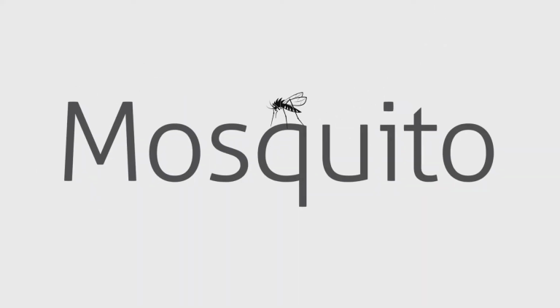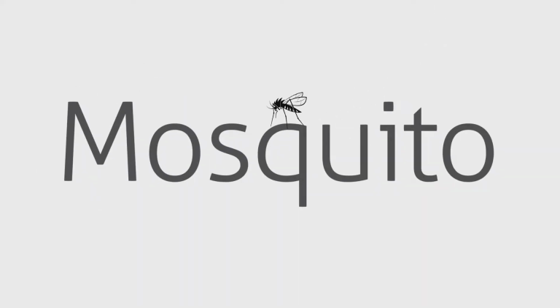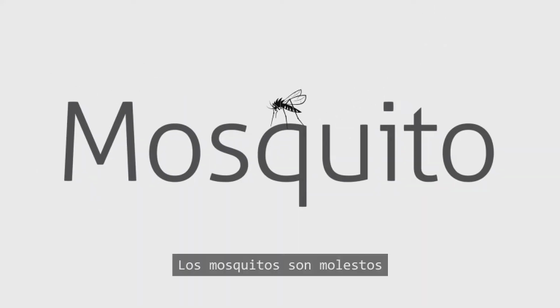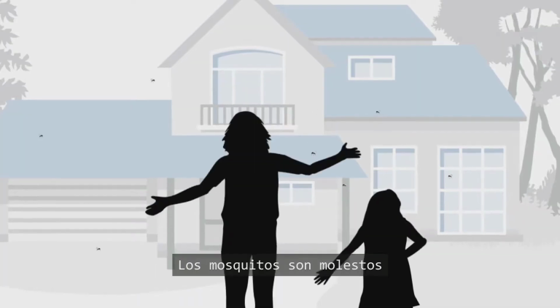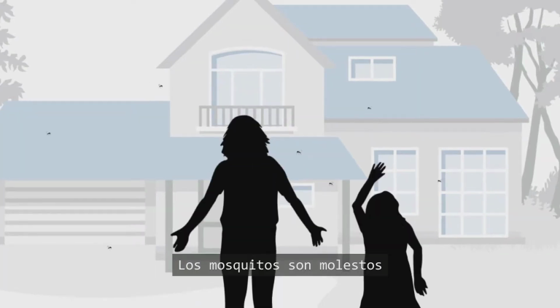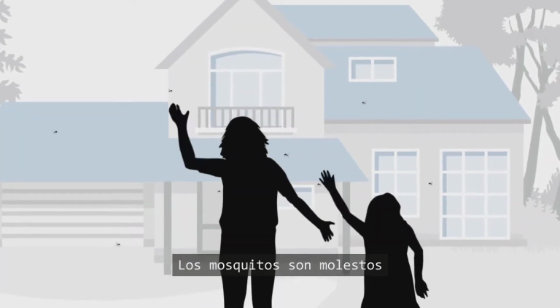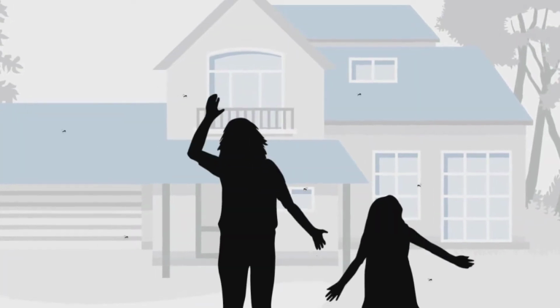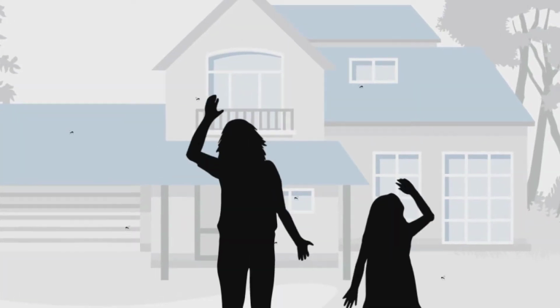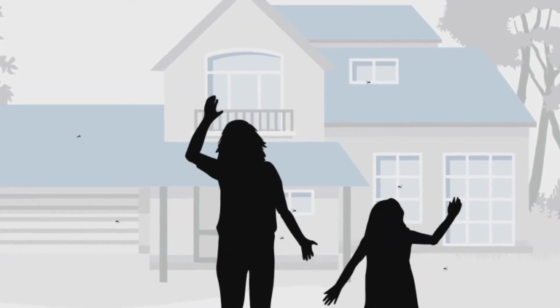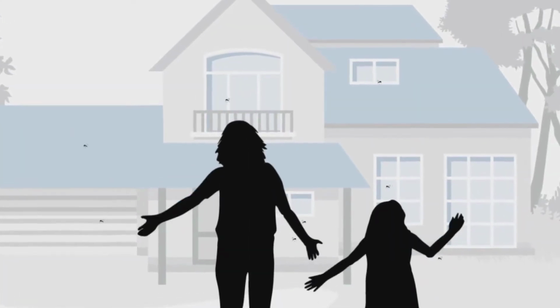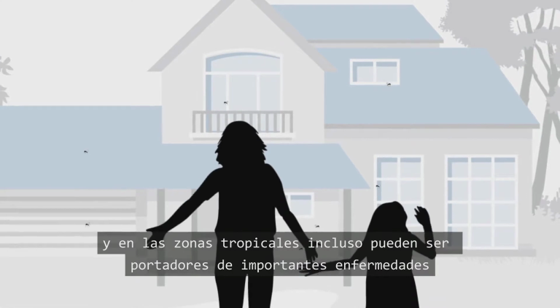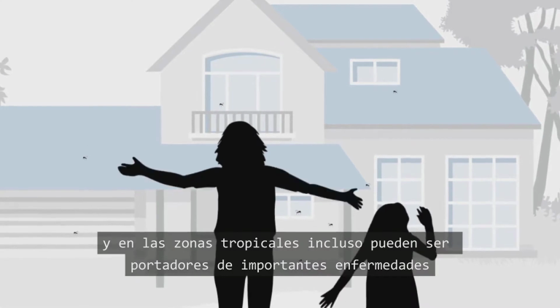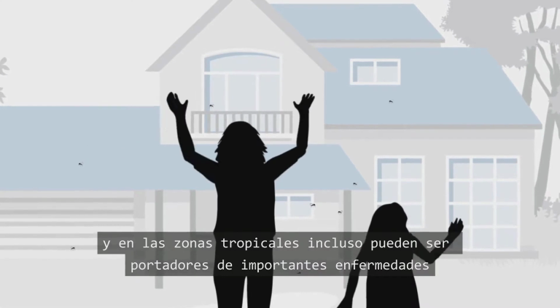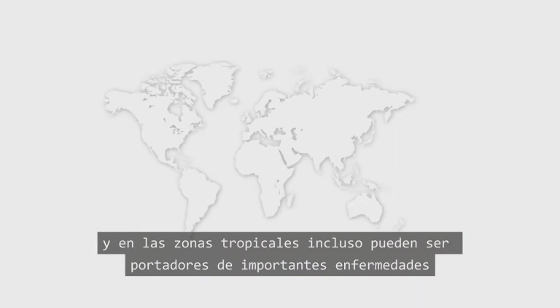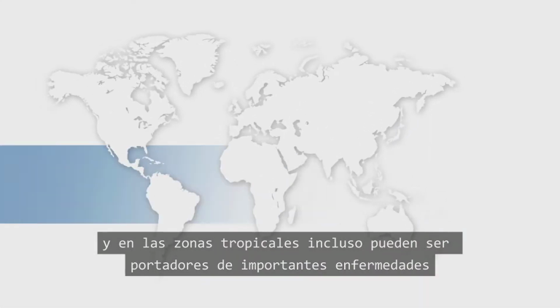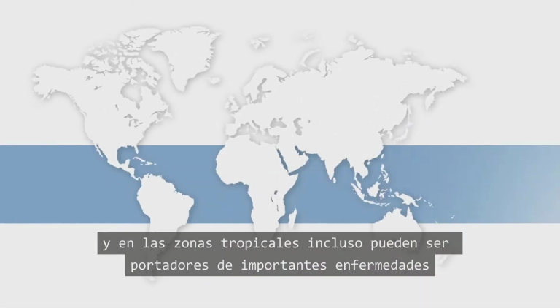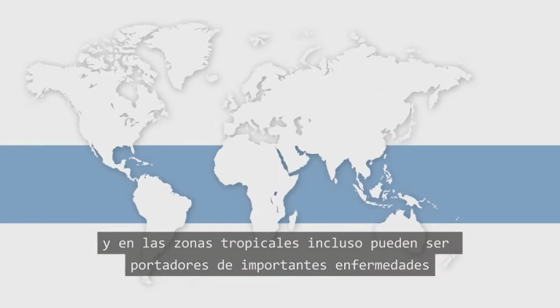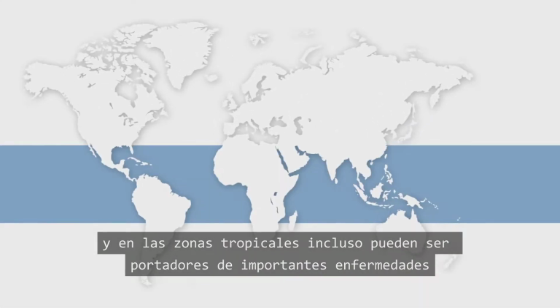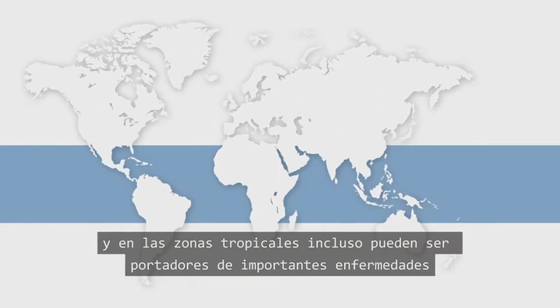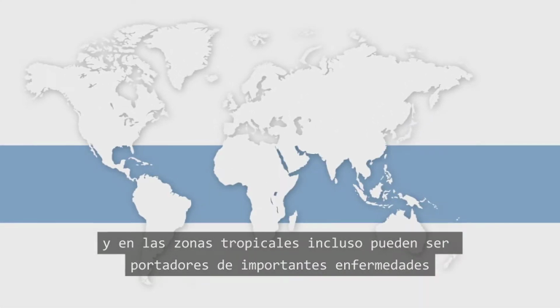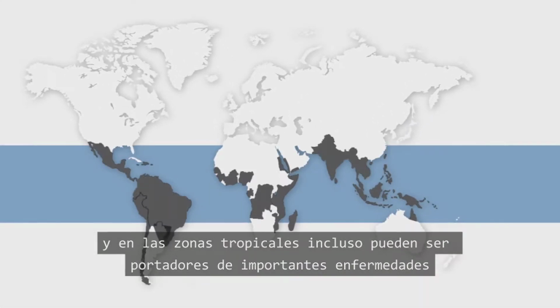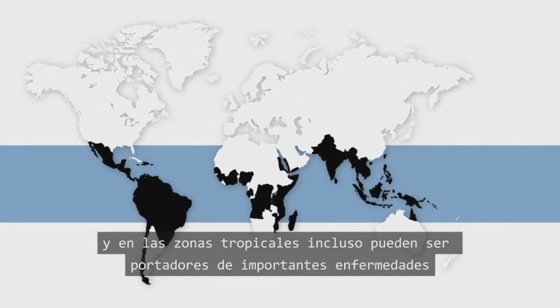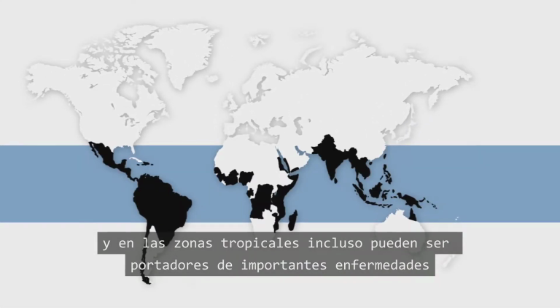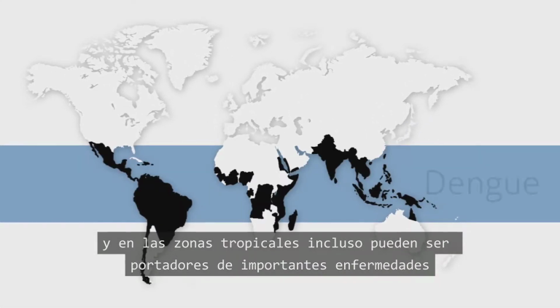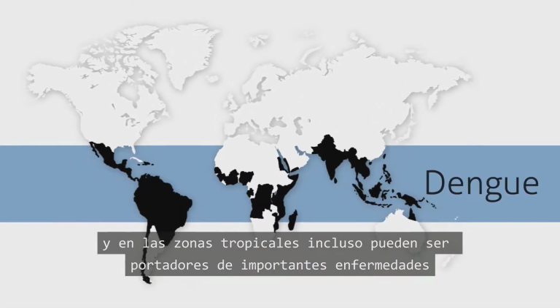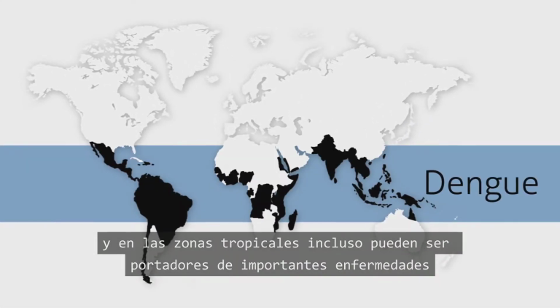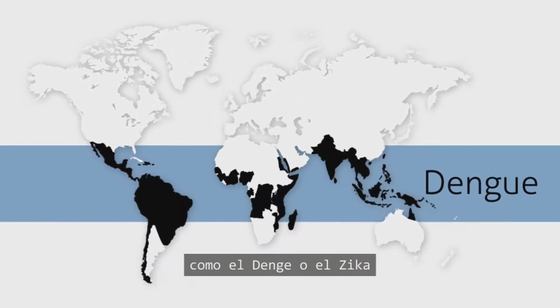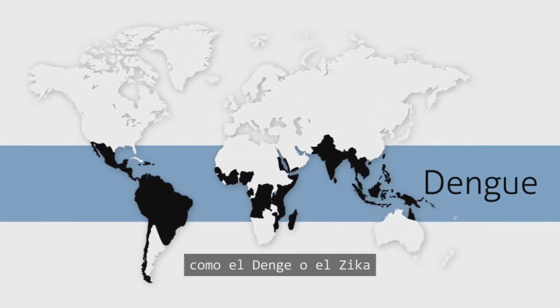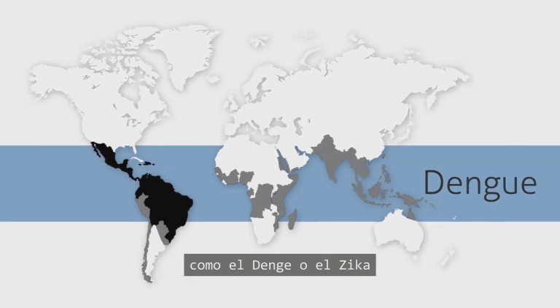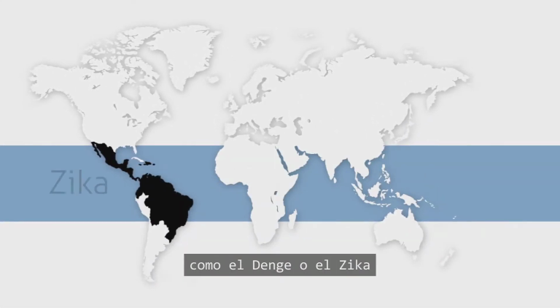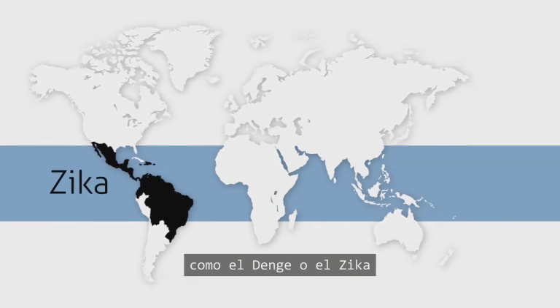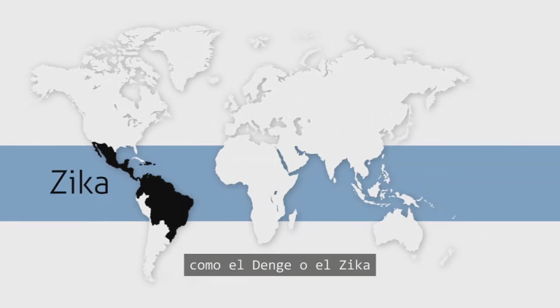Mosquitoes are annoying, and in tropical areas some even carry serious diseases like dengue or Zika.